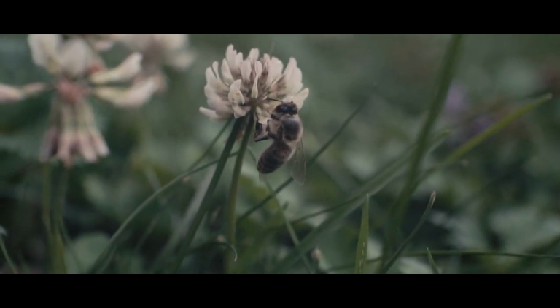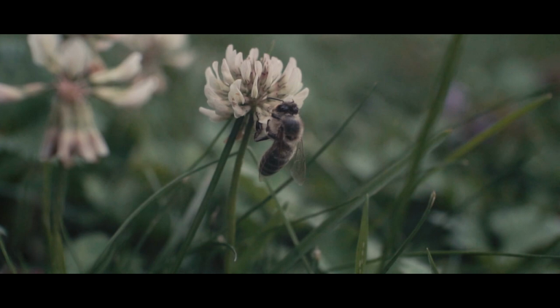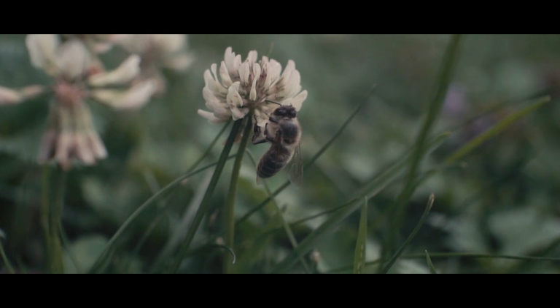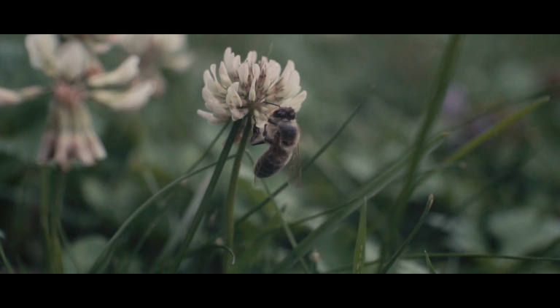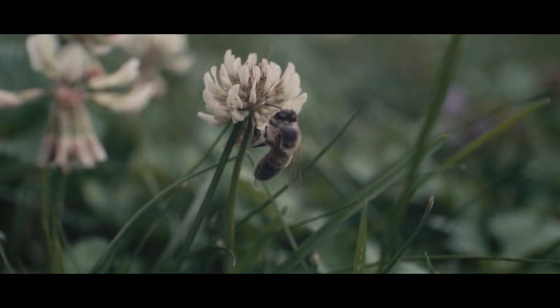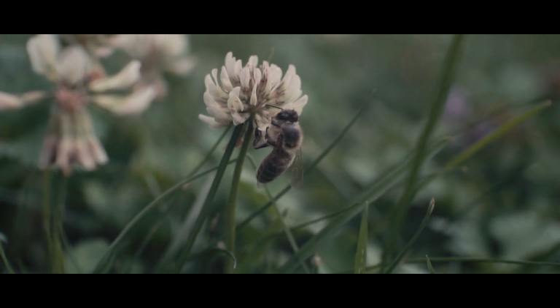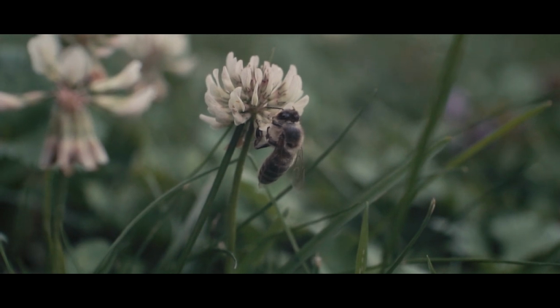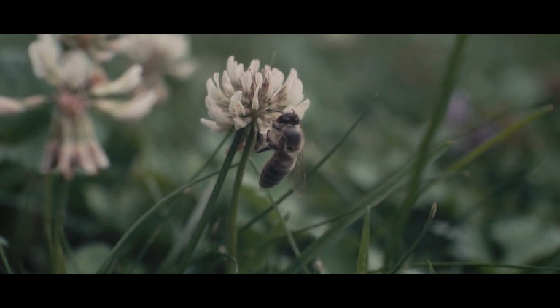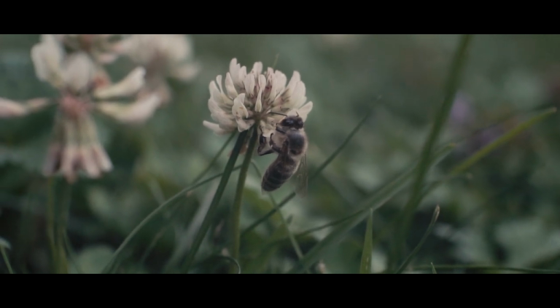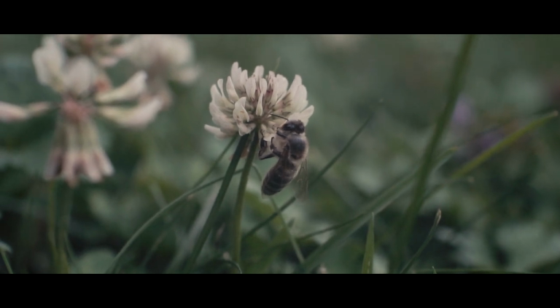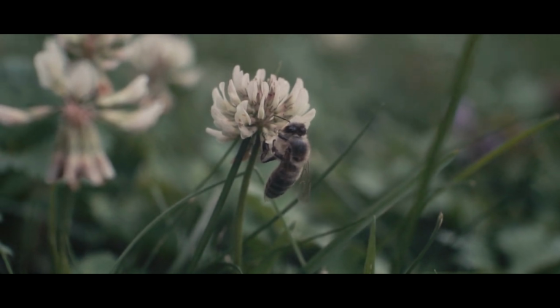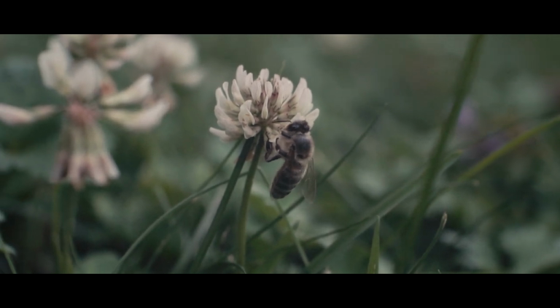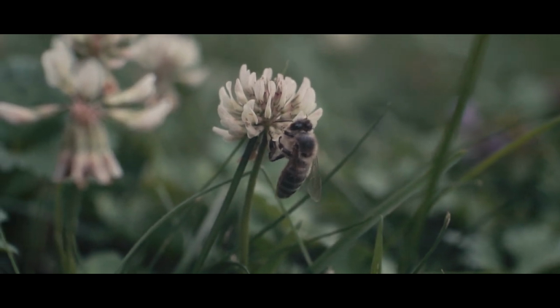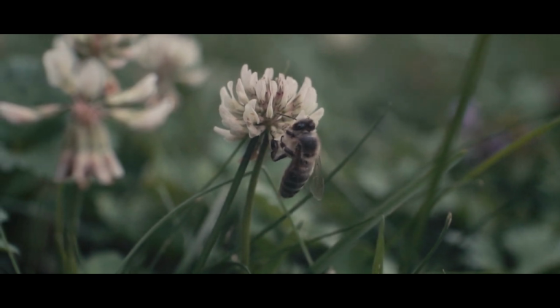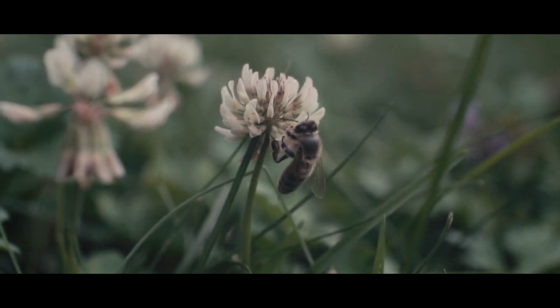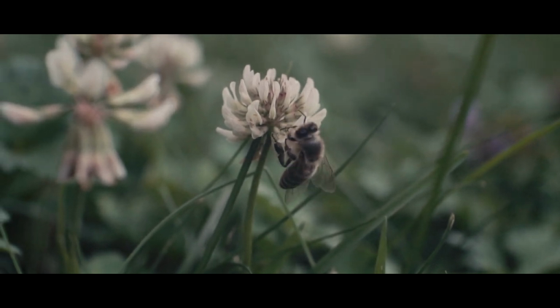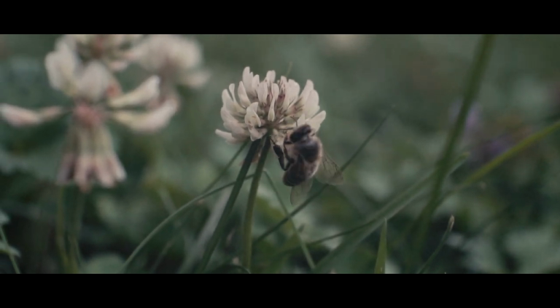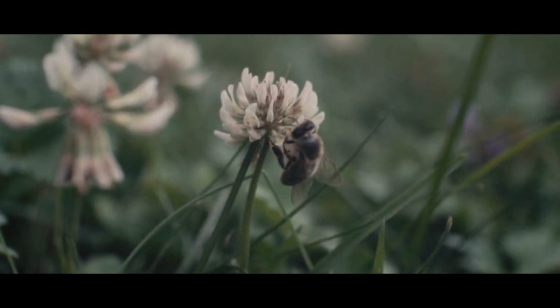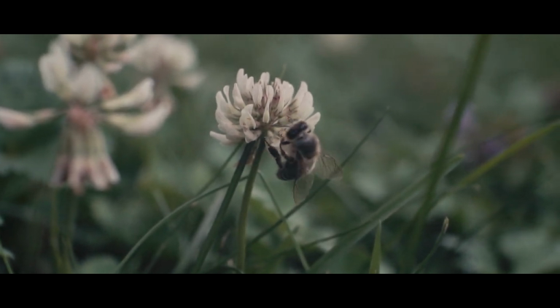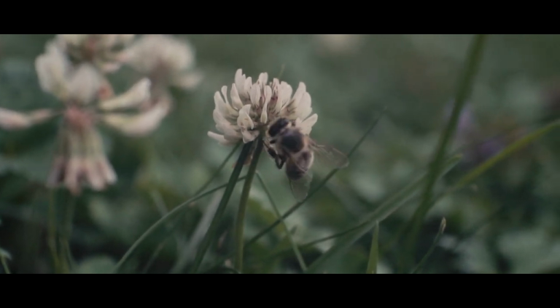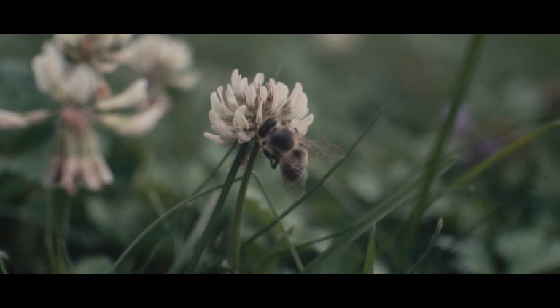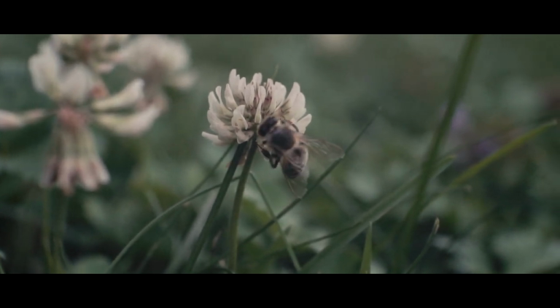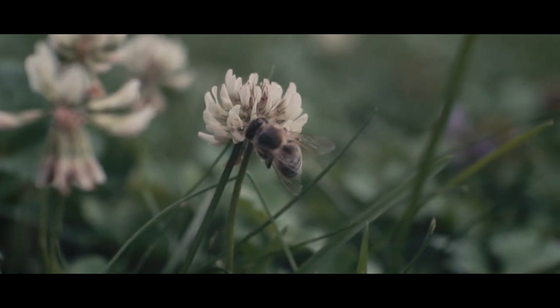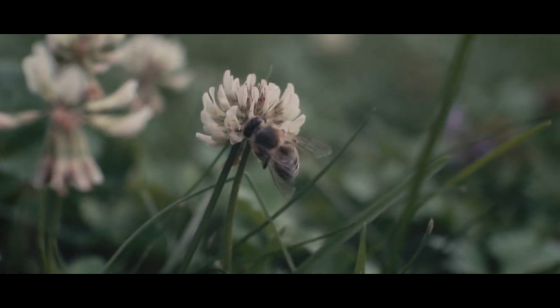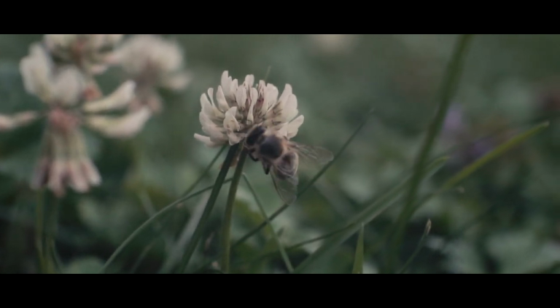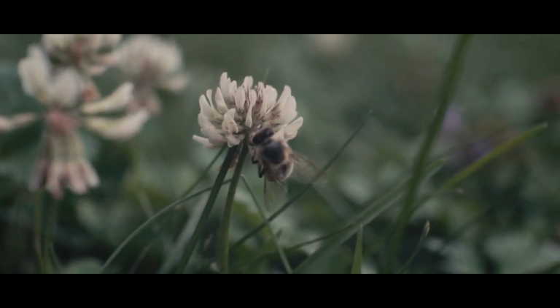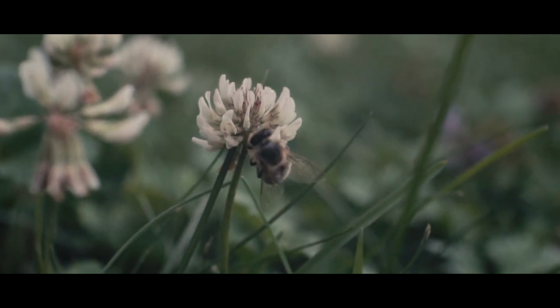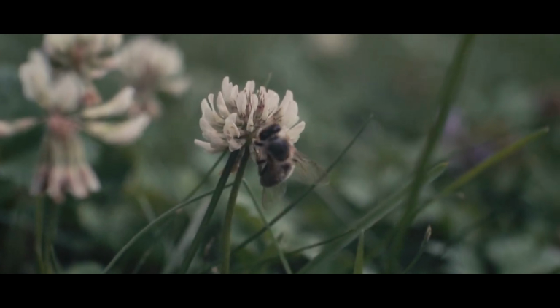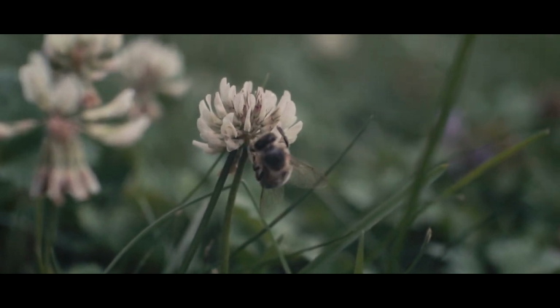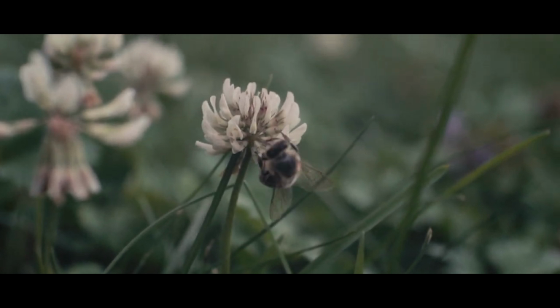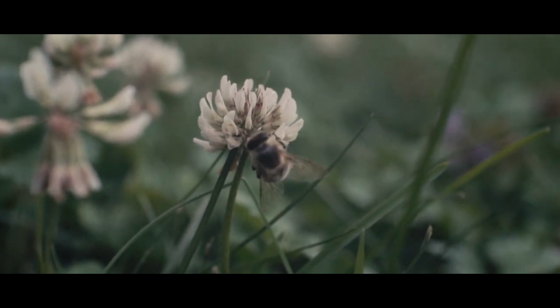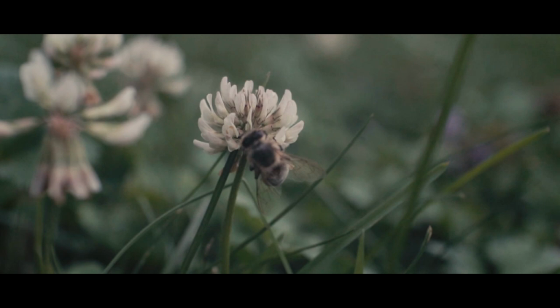For 23 euros, it's a really cheap lens, and fun to play with.